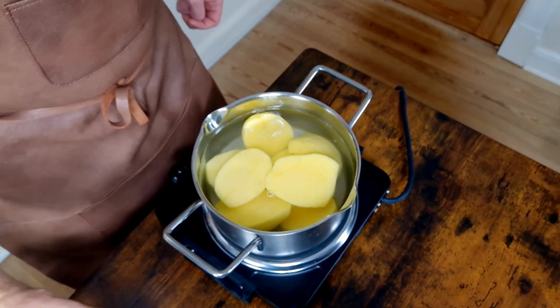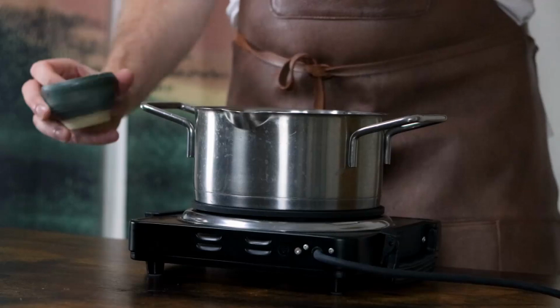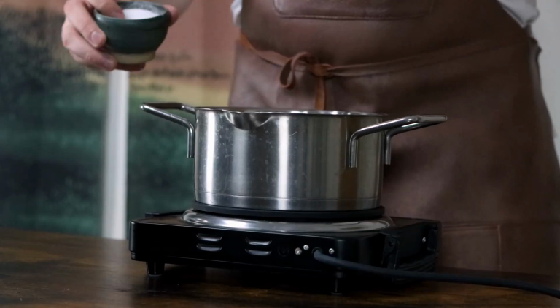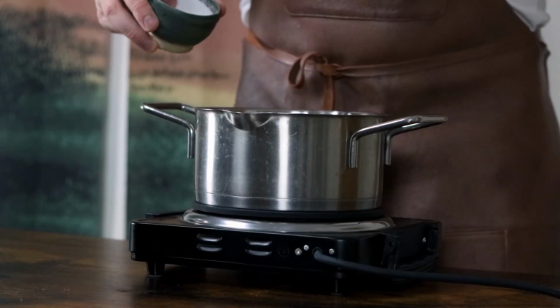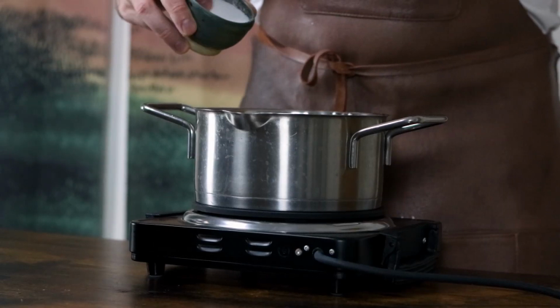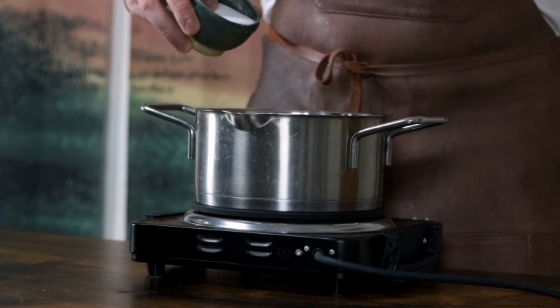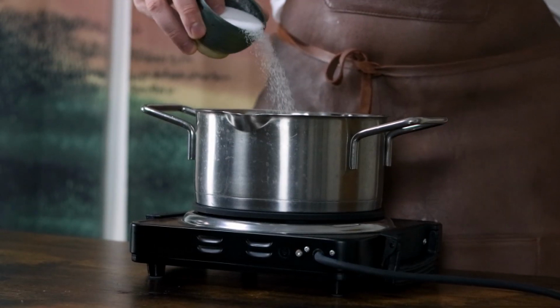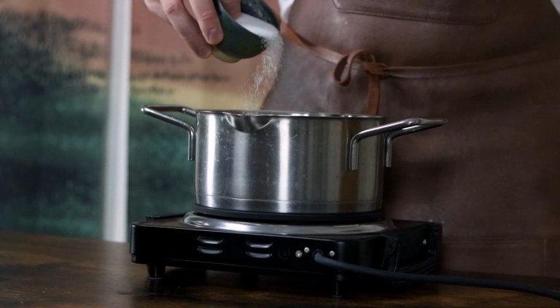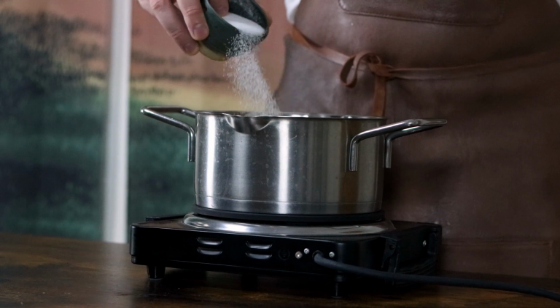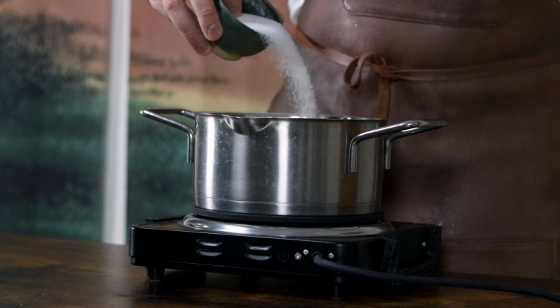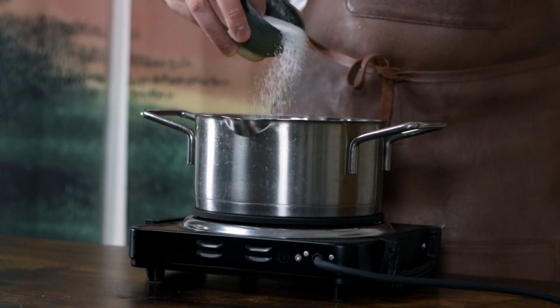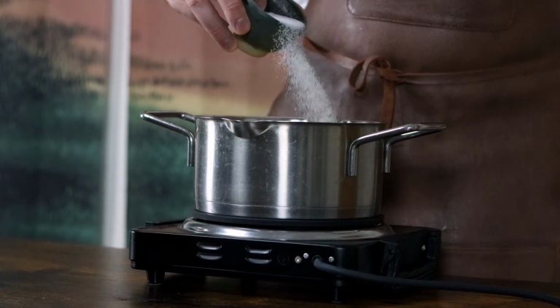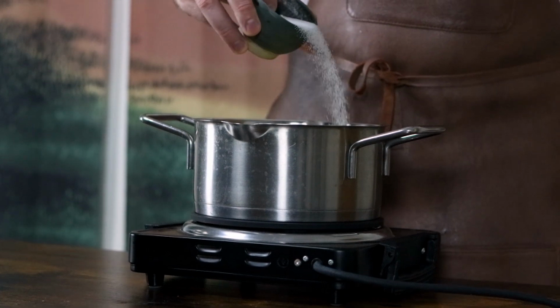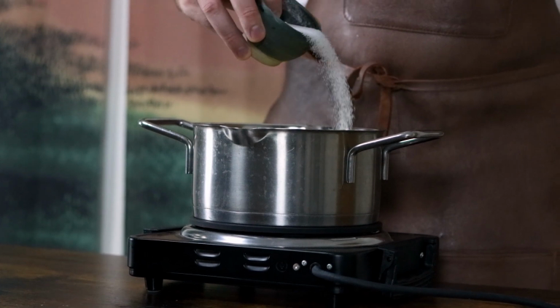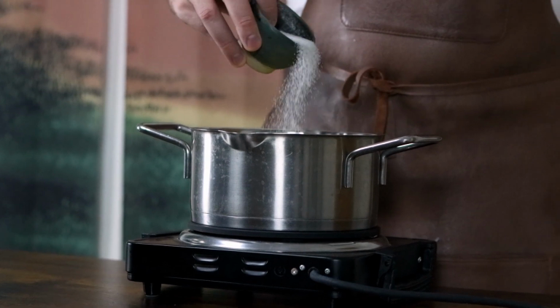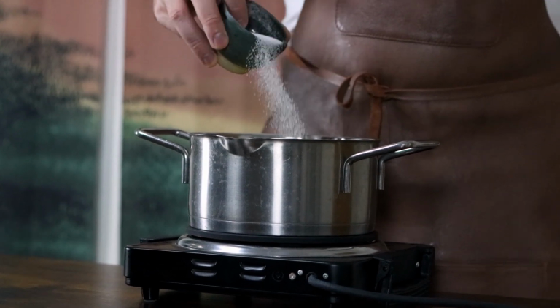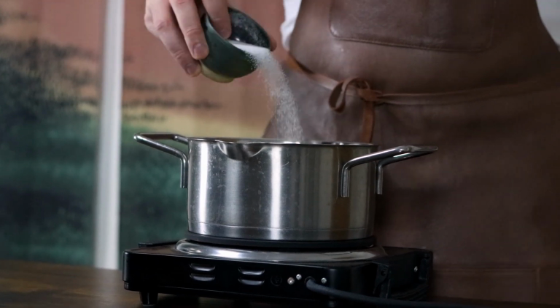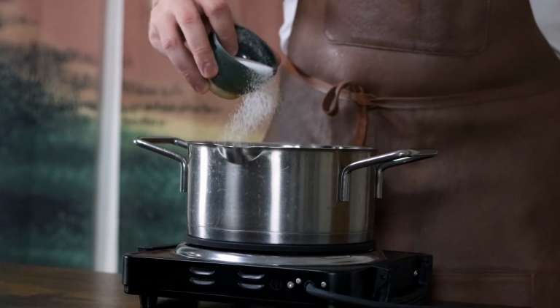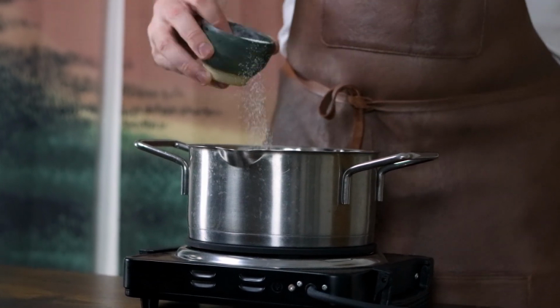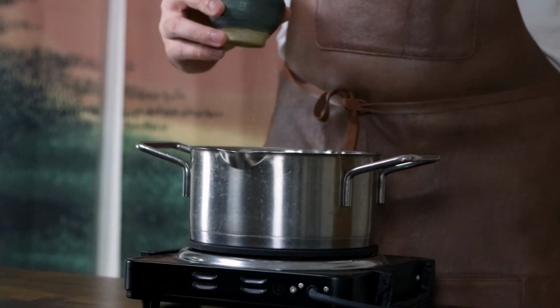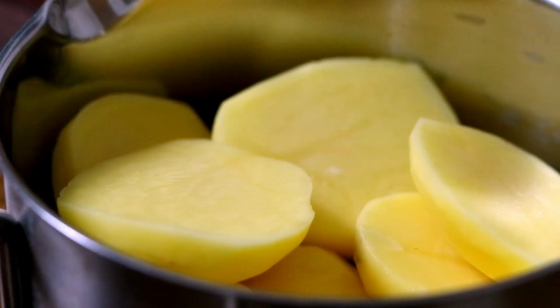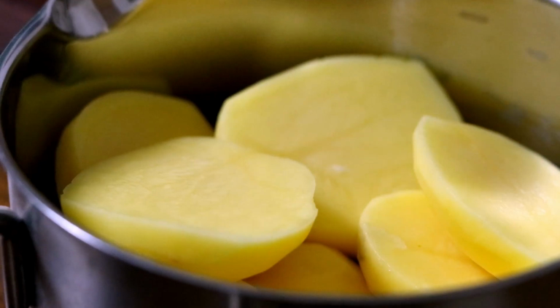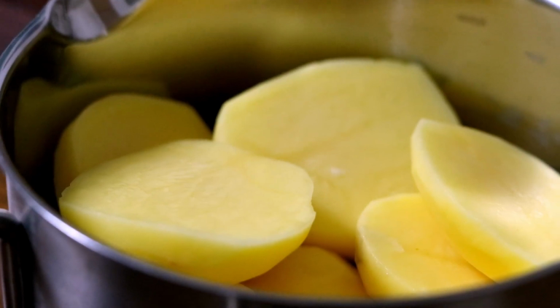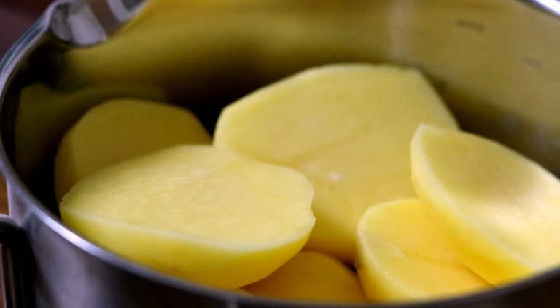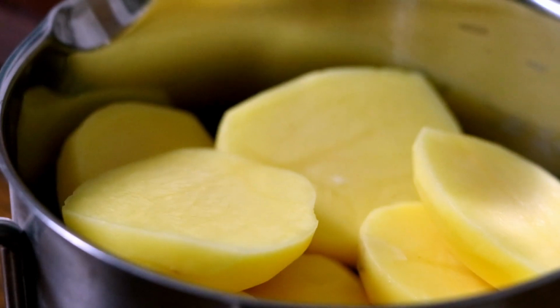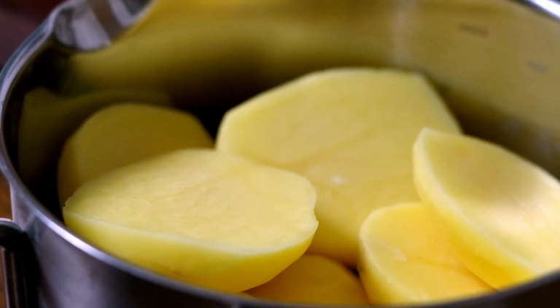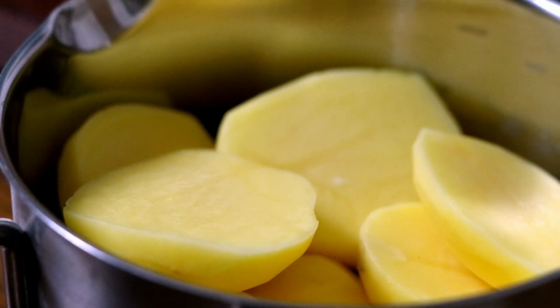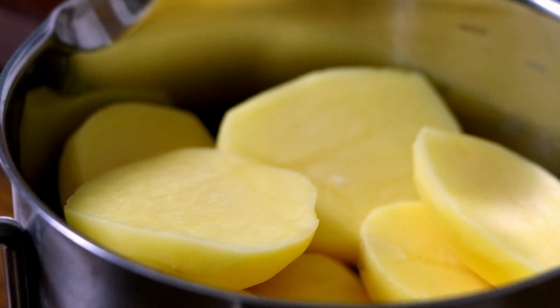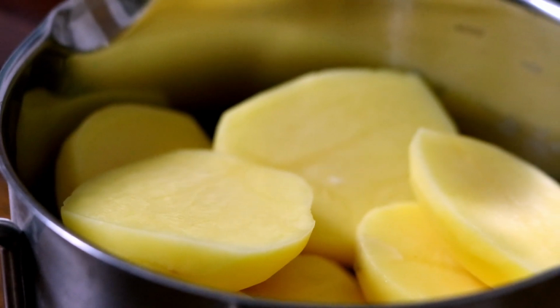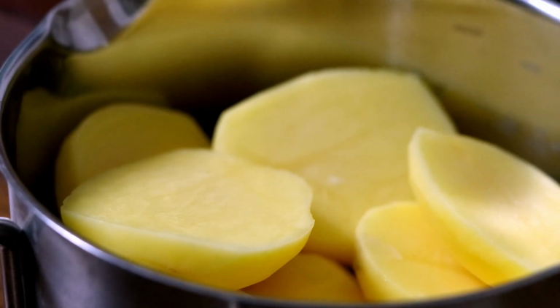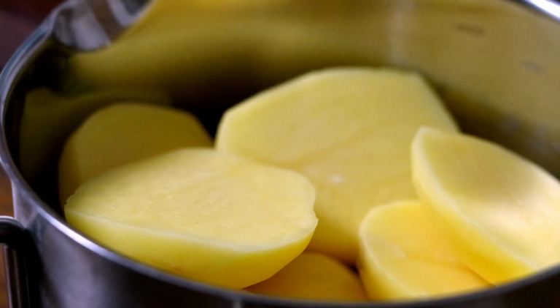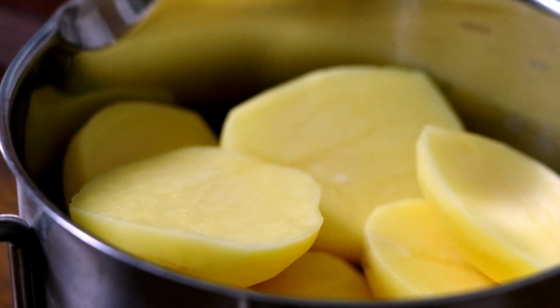Remember to use plenty of salt in your water. Once they're tender, drain them and set them aside for later.